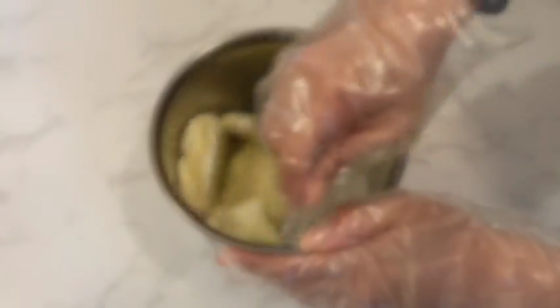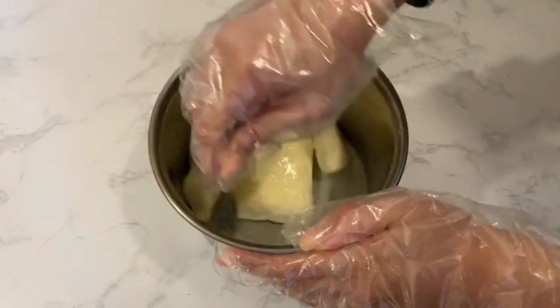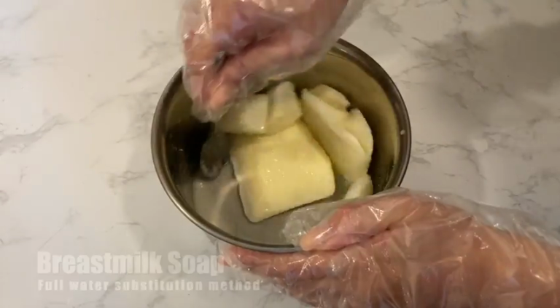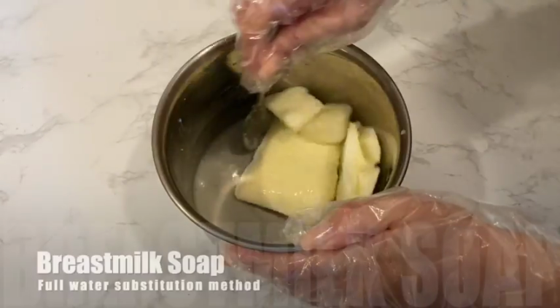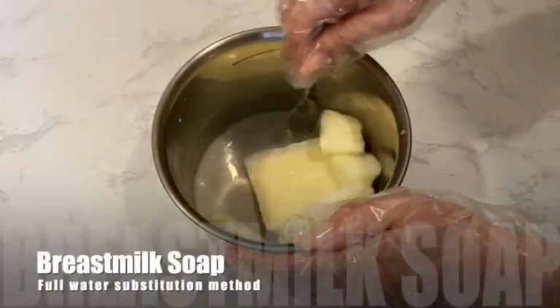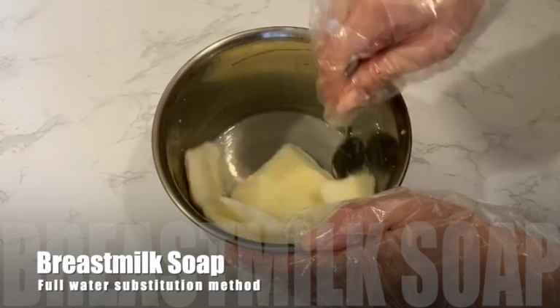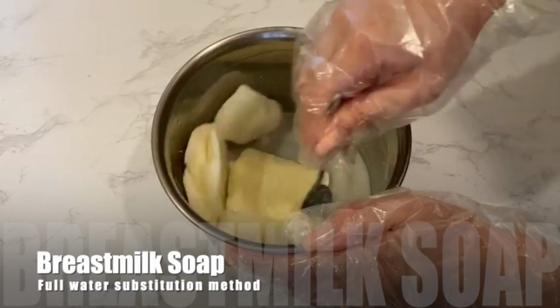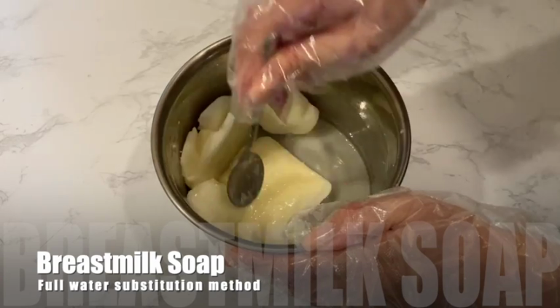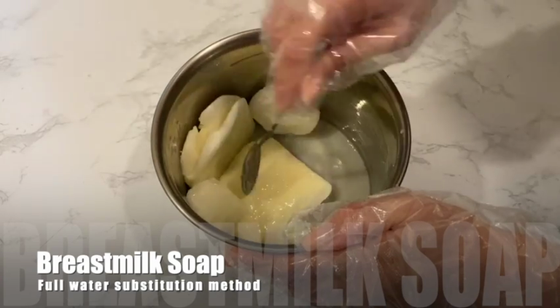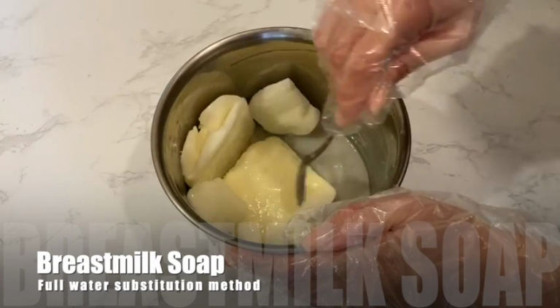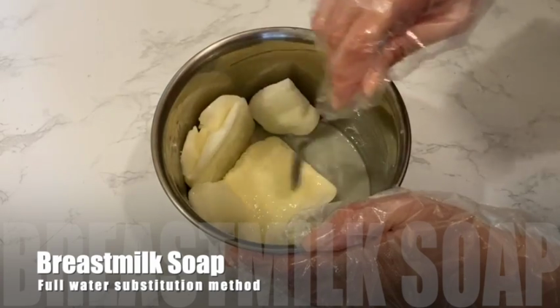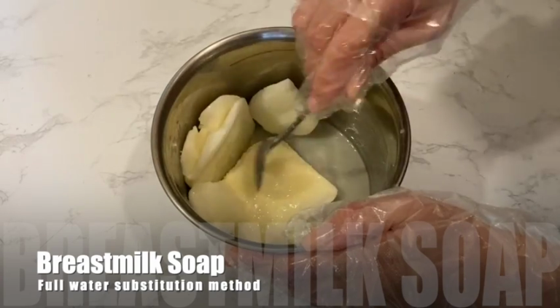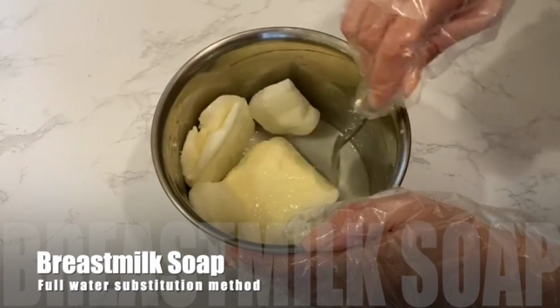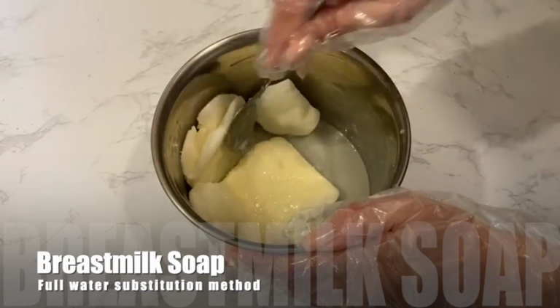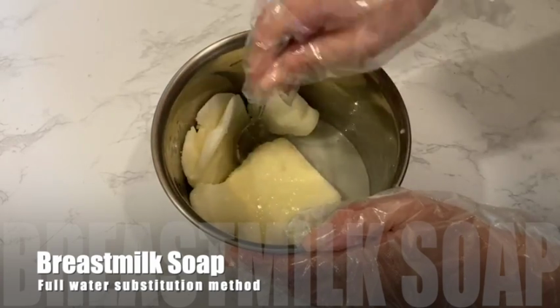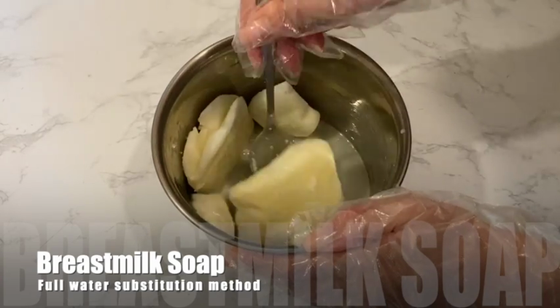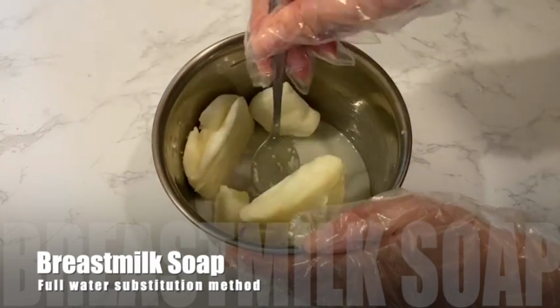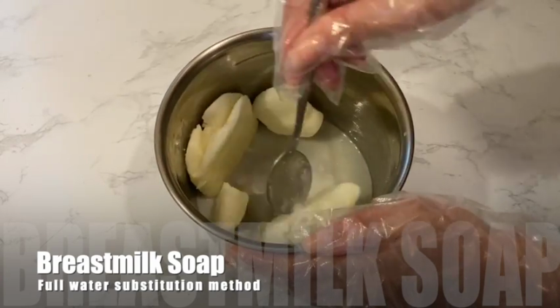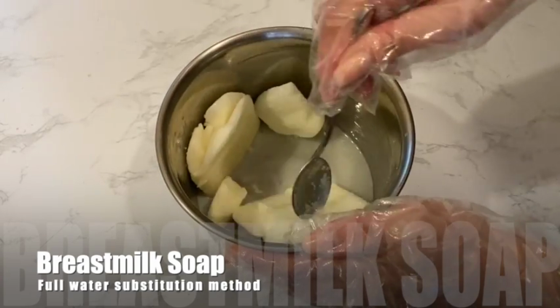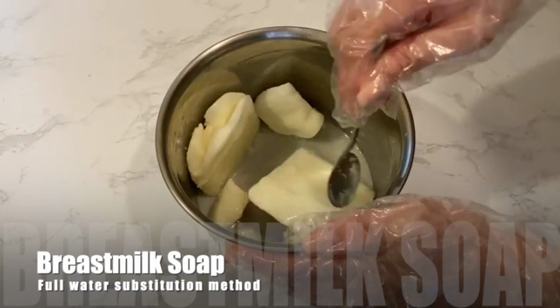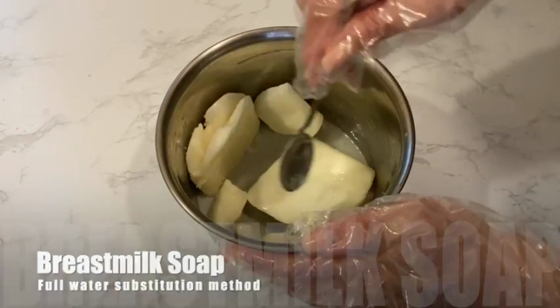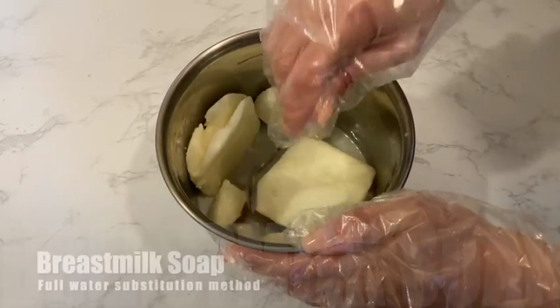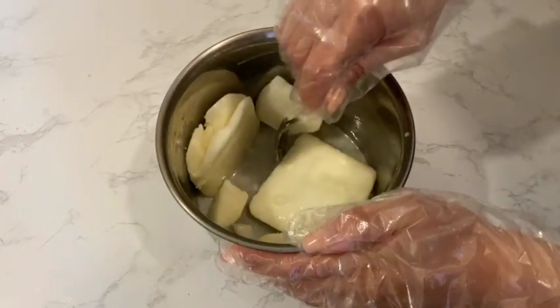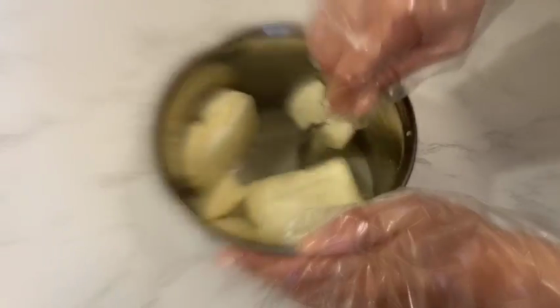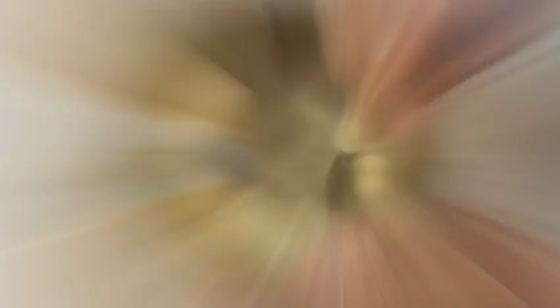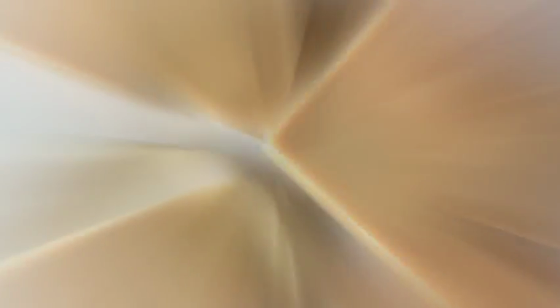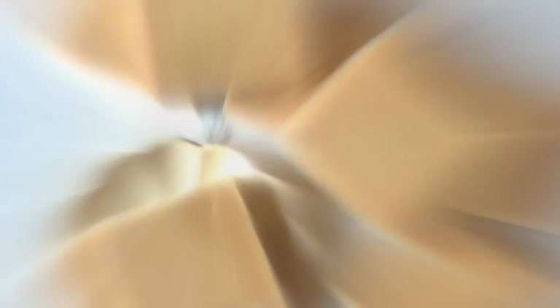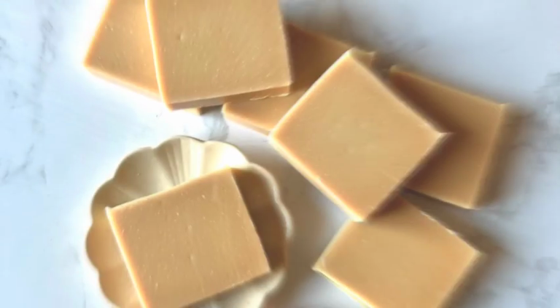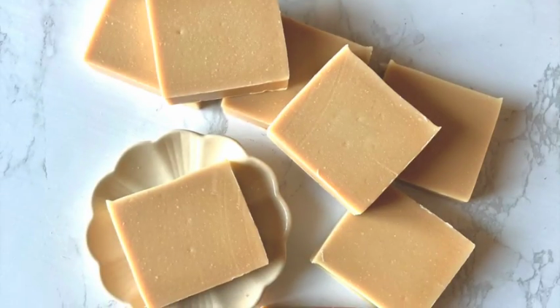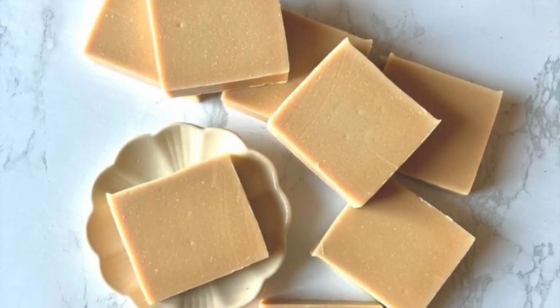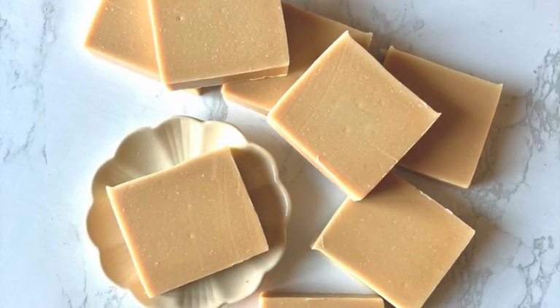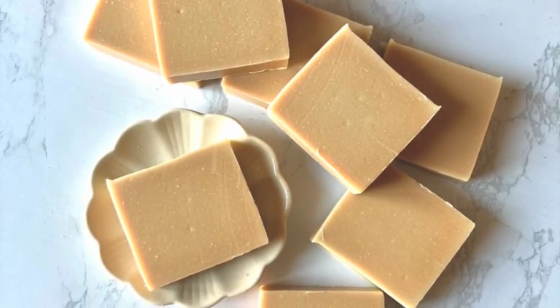You can revisit my previous breast milk soap video to see how I've made a Bastille soap for babies.